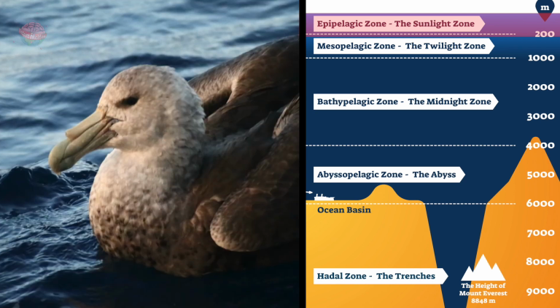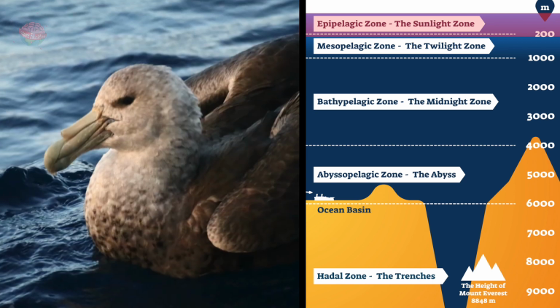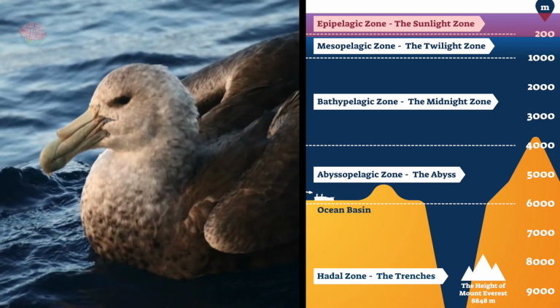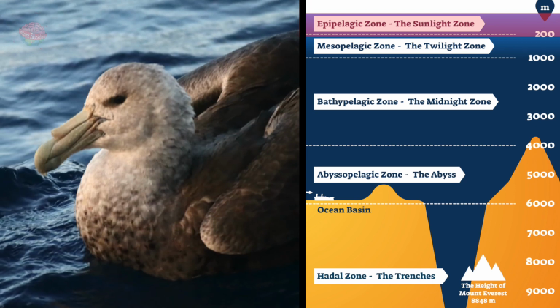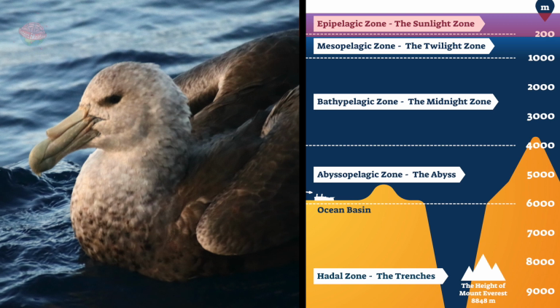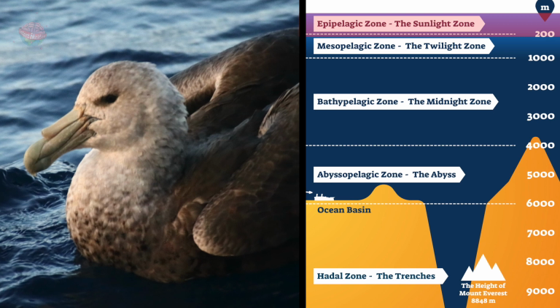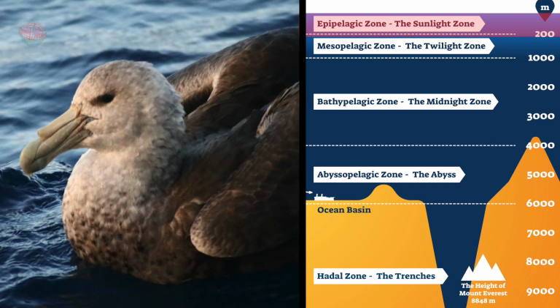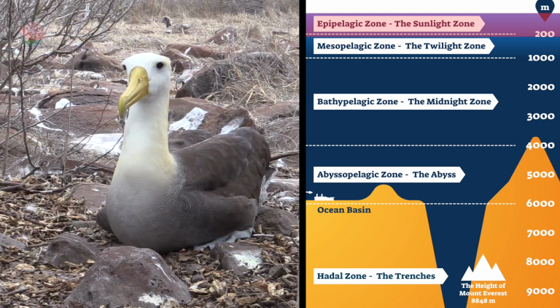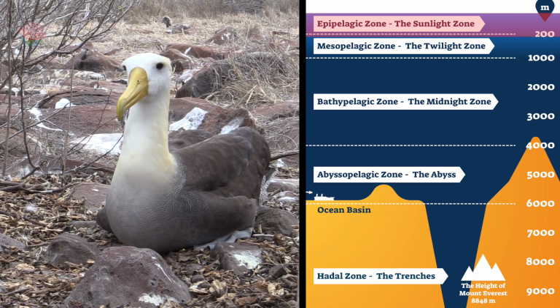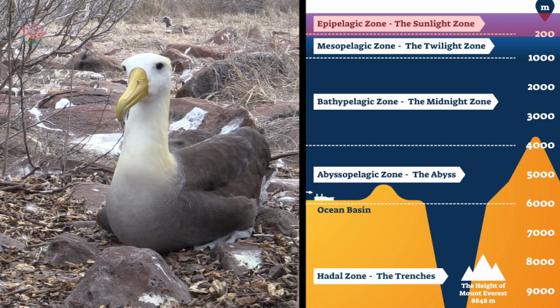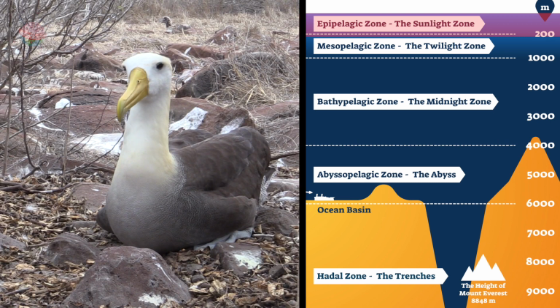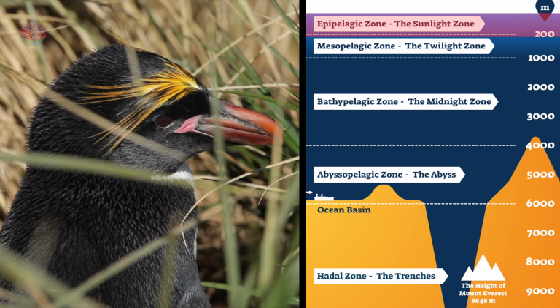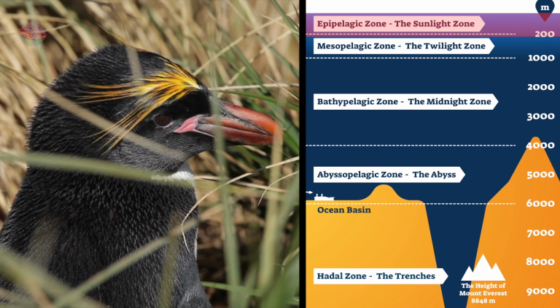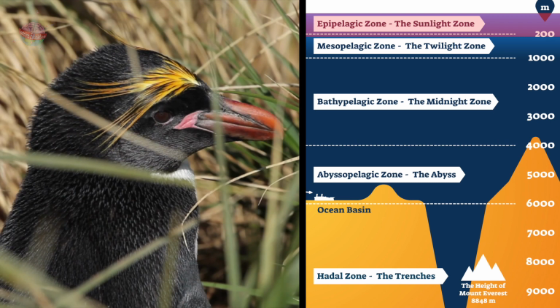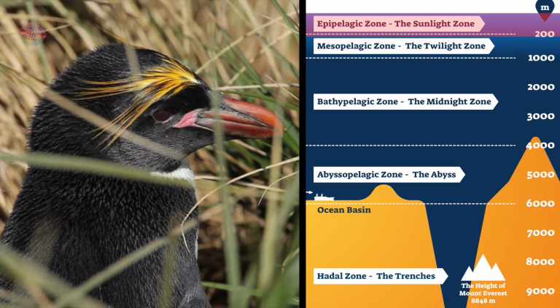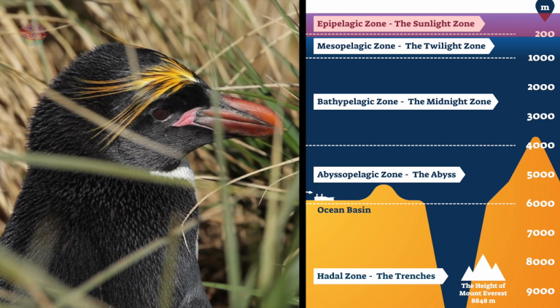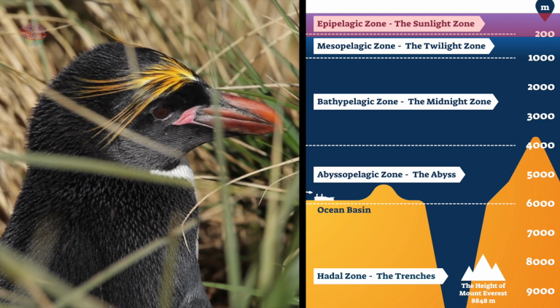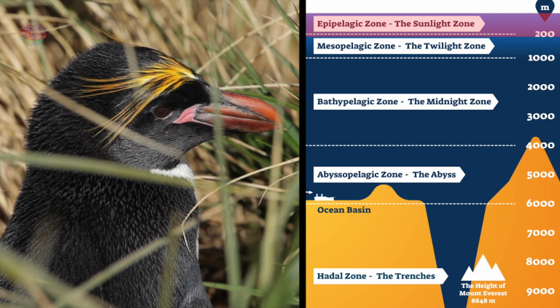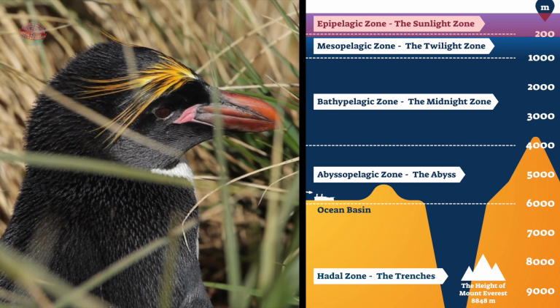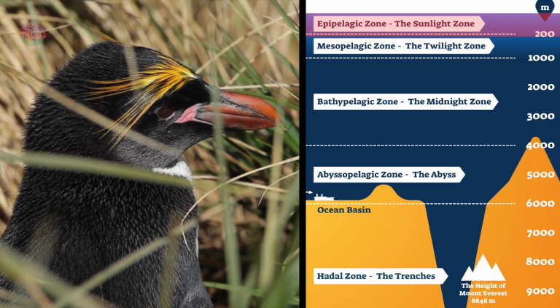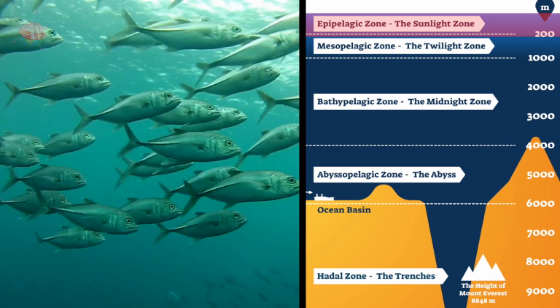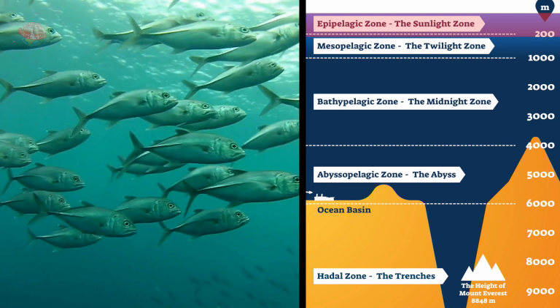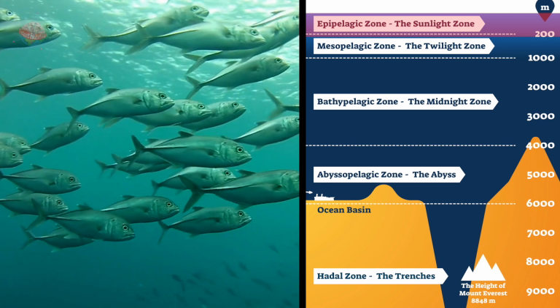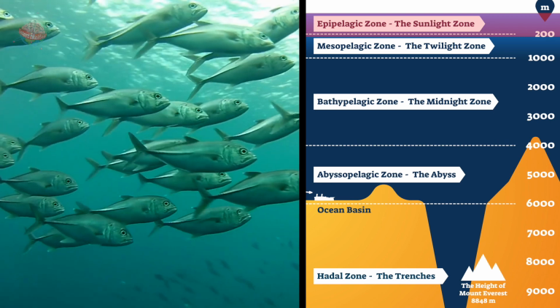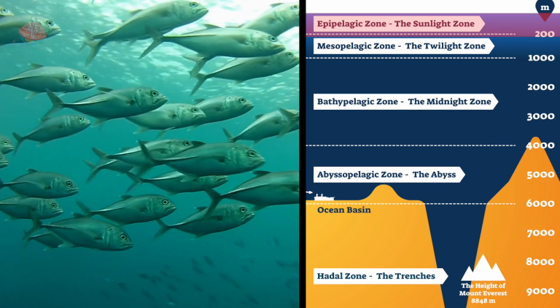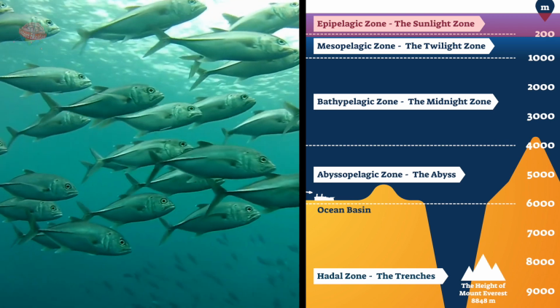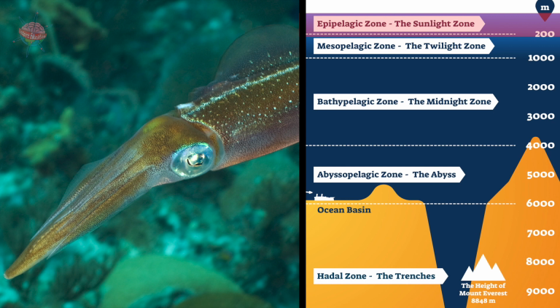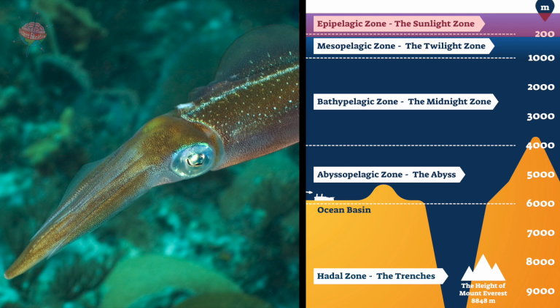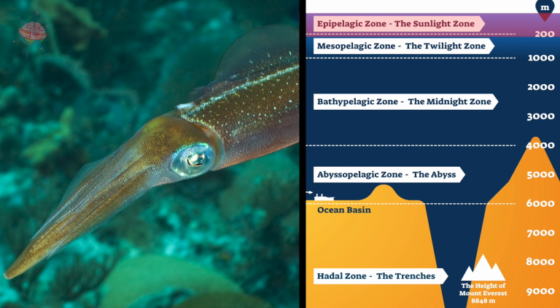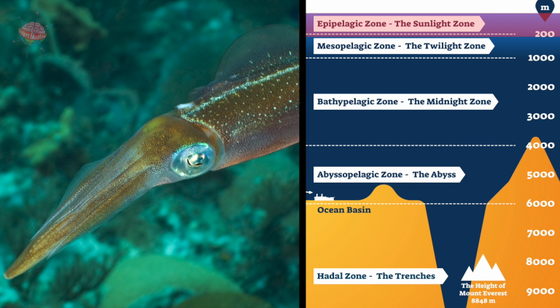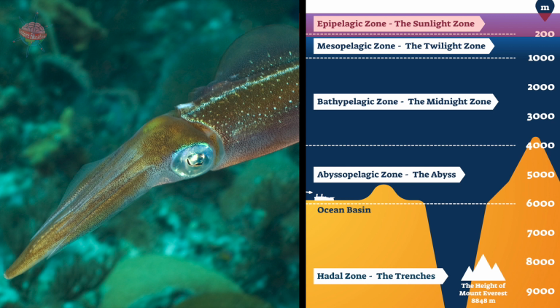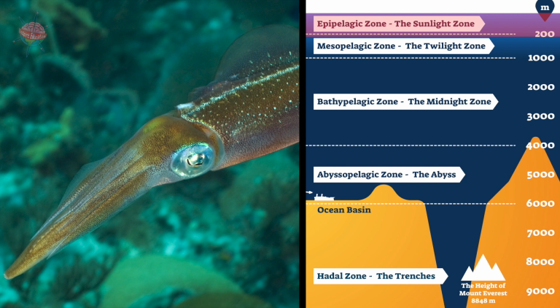Seabirds, such as petrels, albatrosses, and macaroni penguins, feed on fish, plankton, and squid found in this zone.